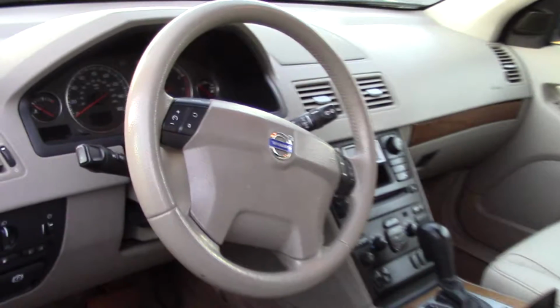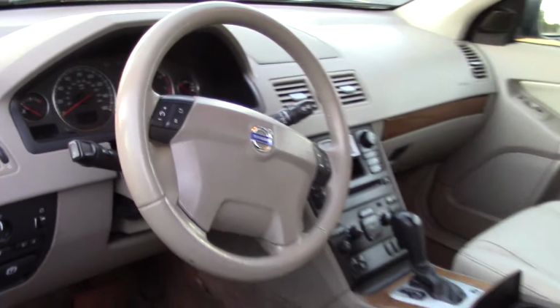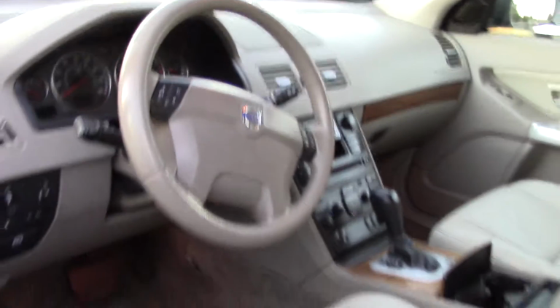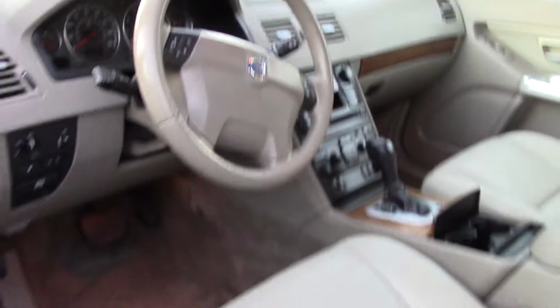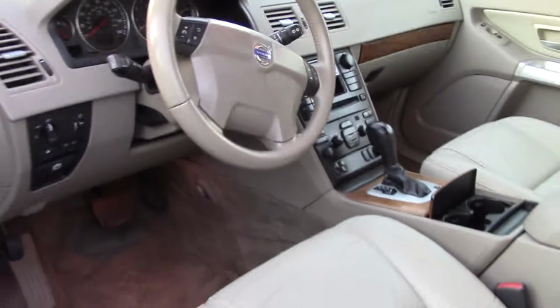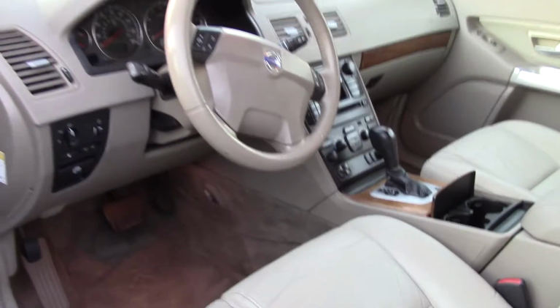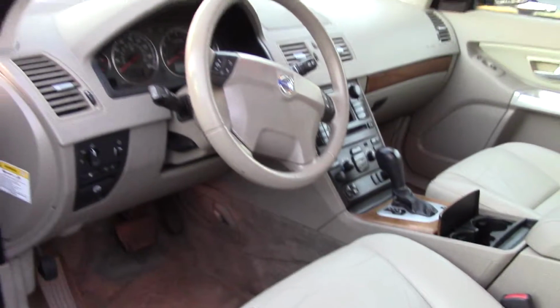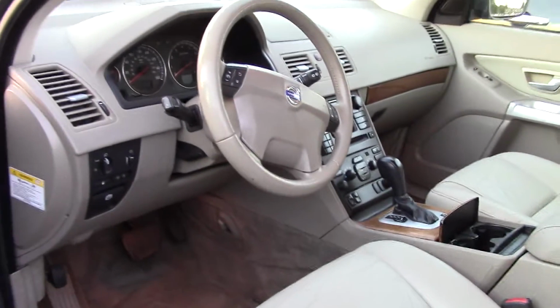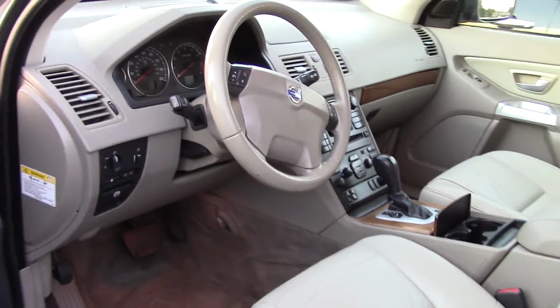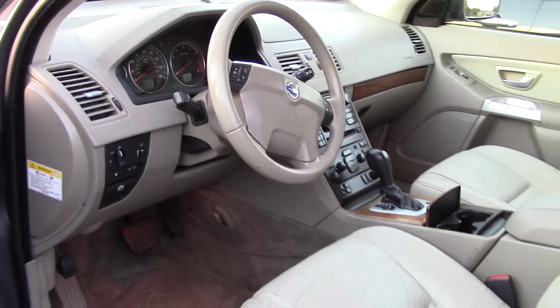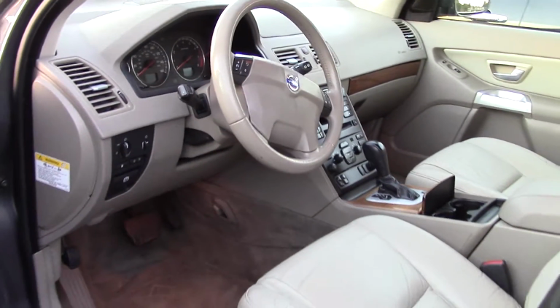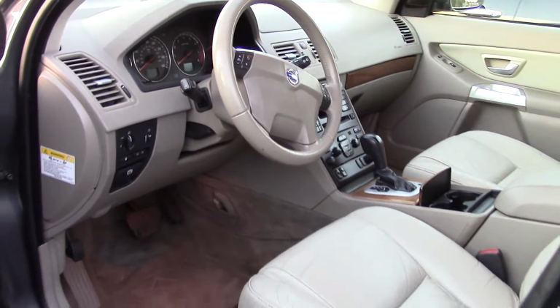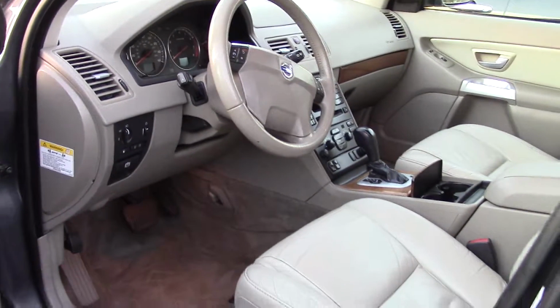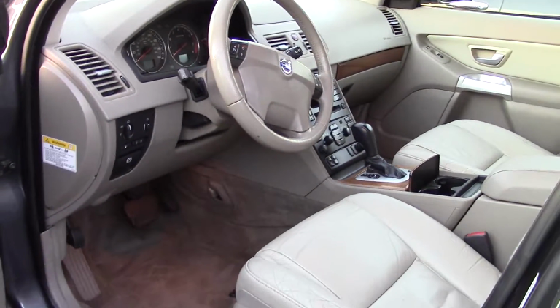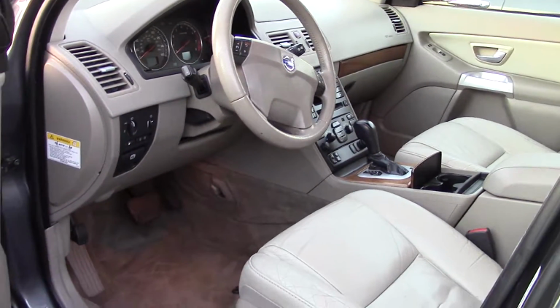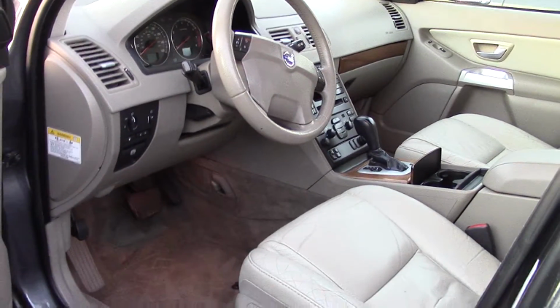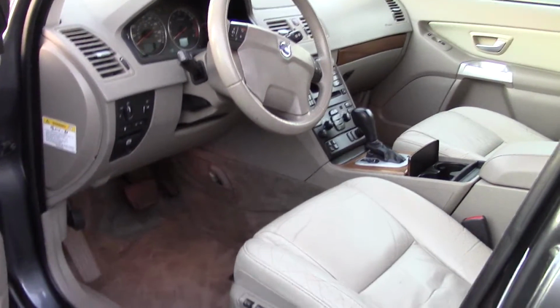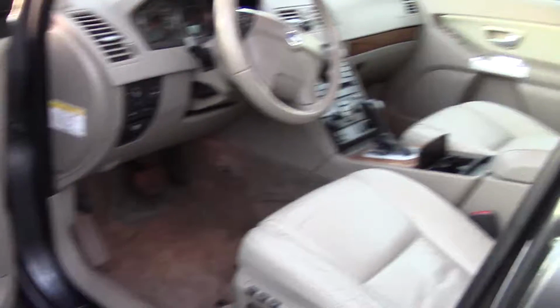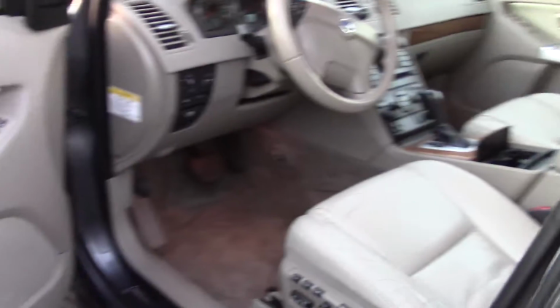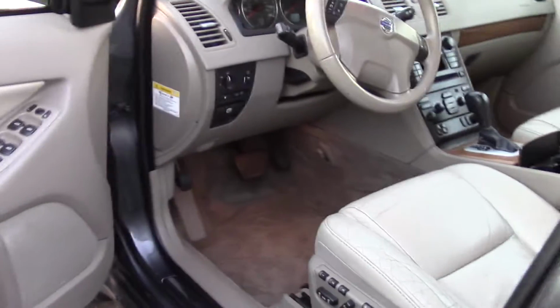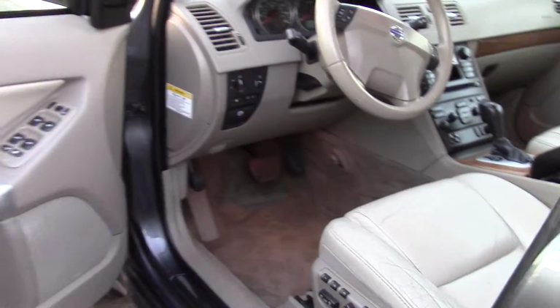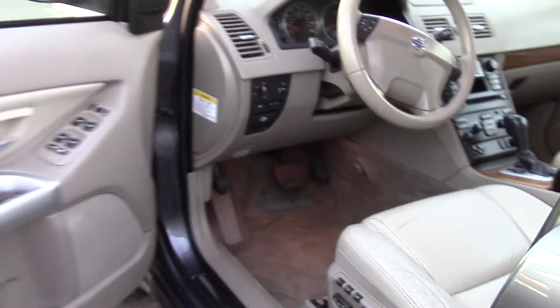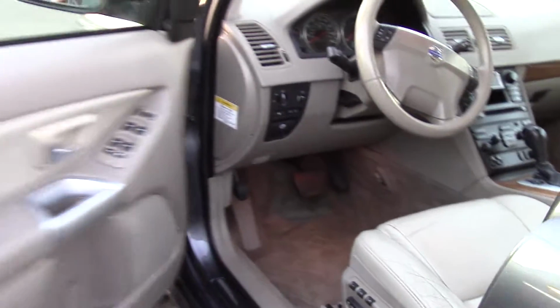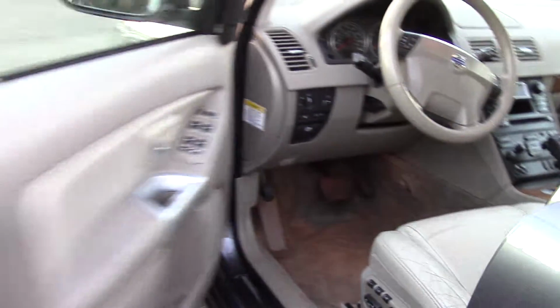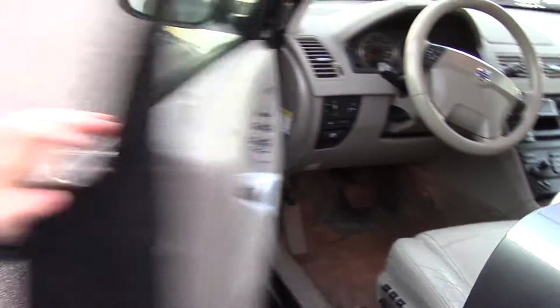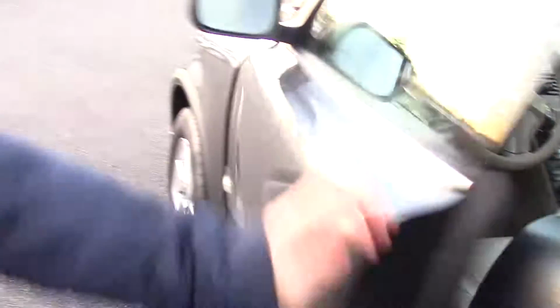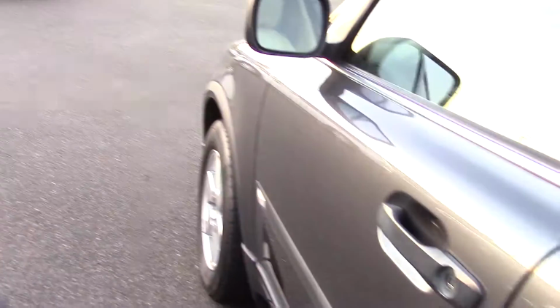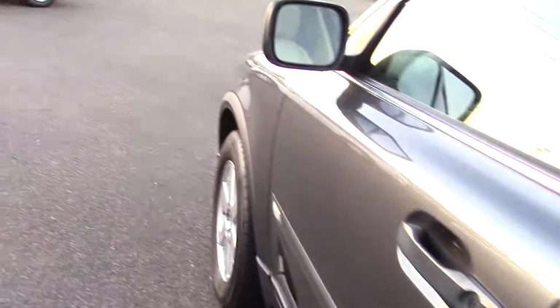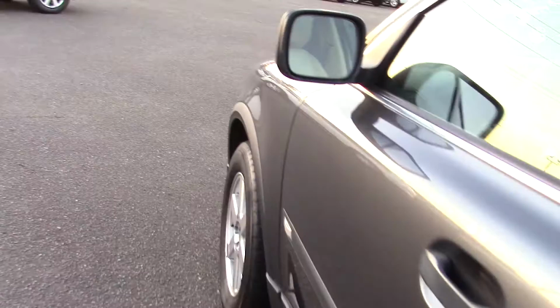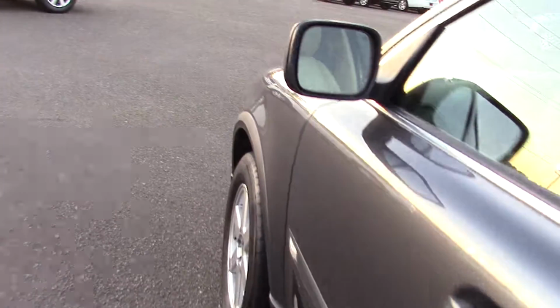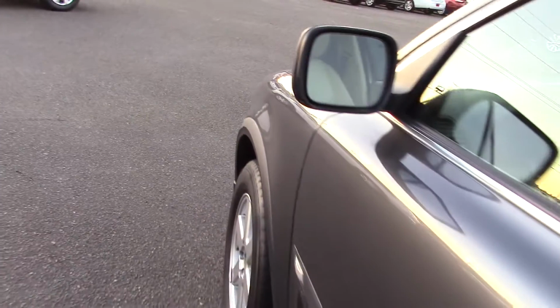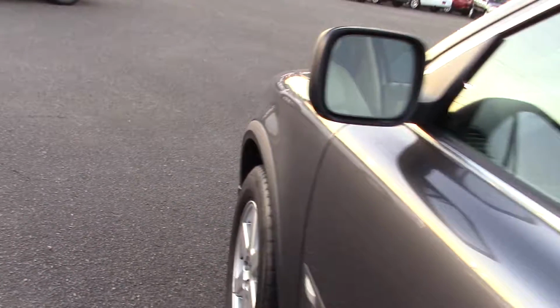You have plenty of legroom as well. A nice power moonroof letting in plenty of light, and wood accents.